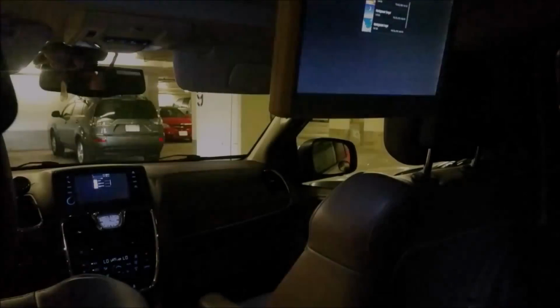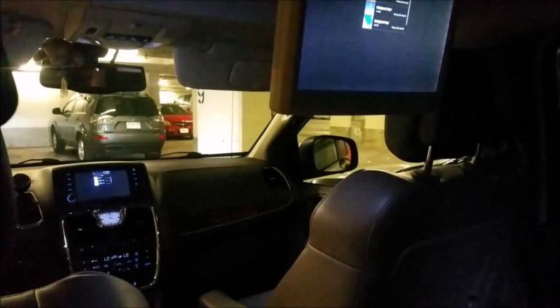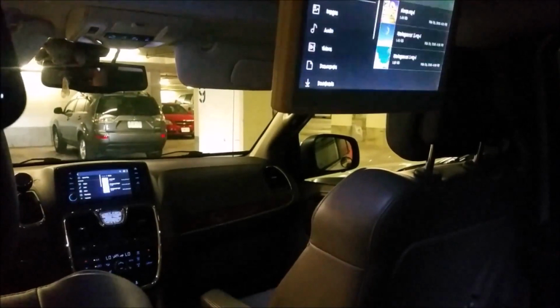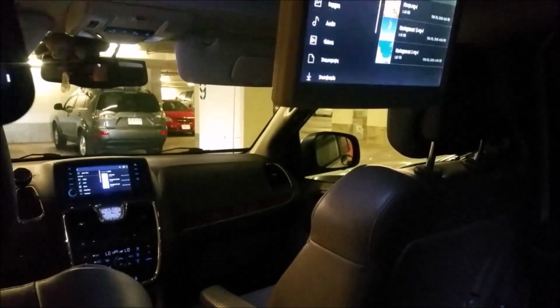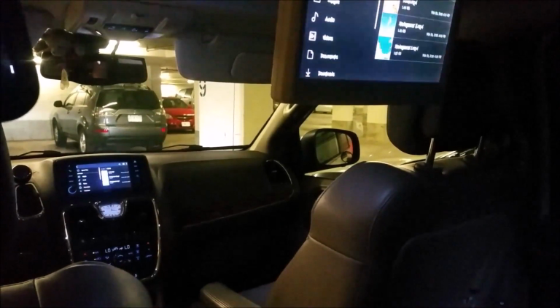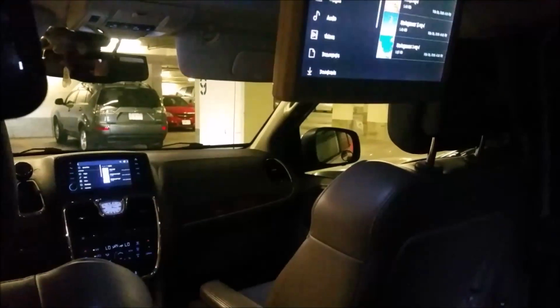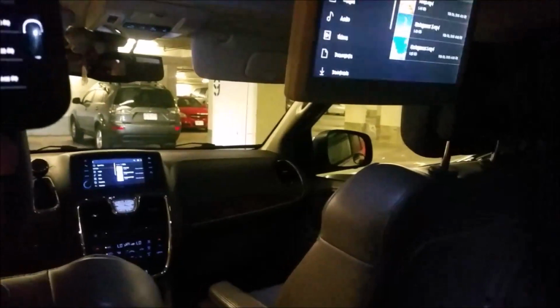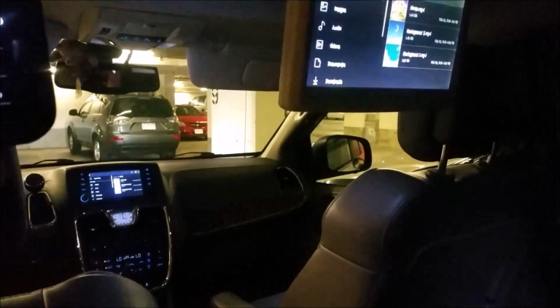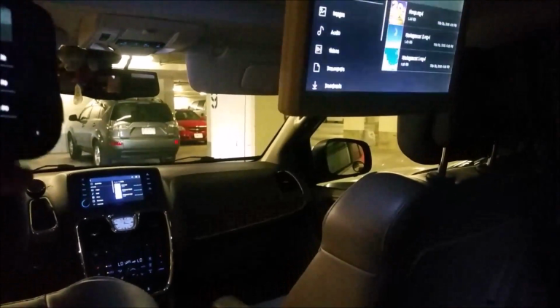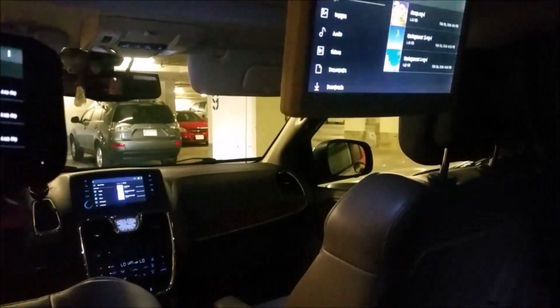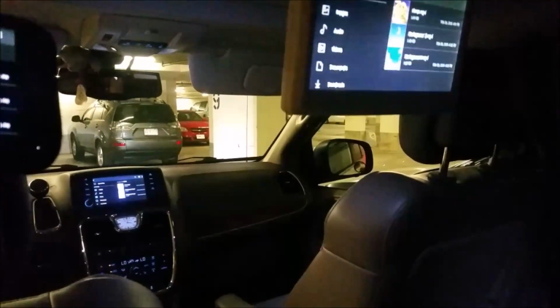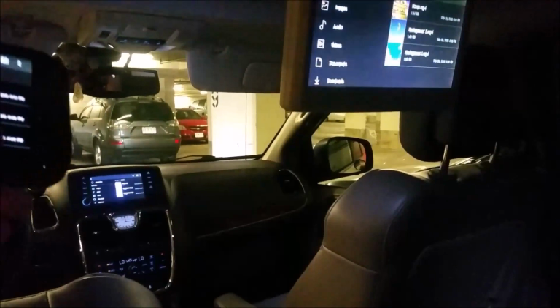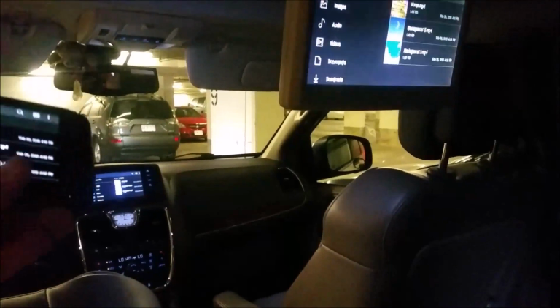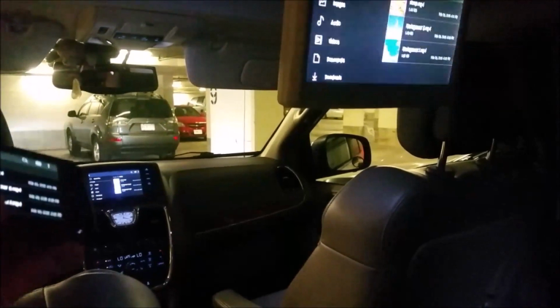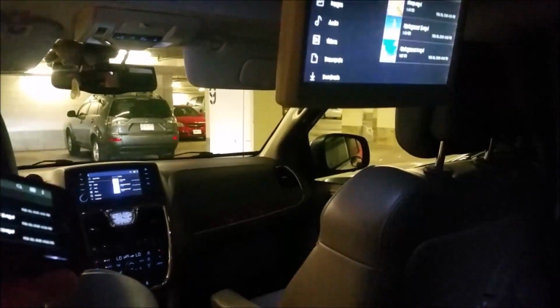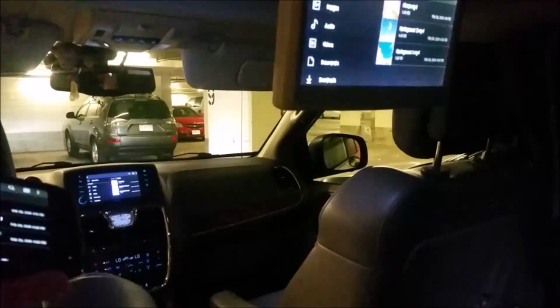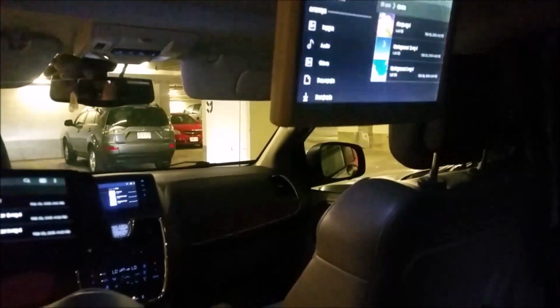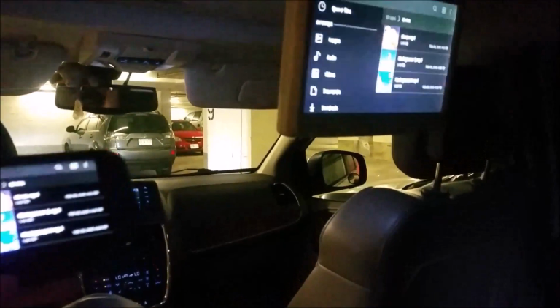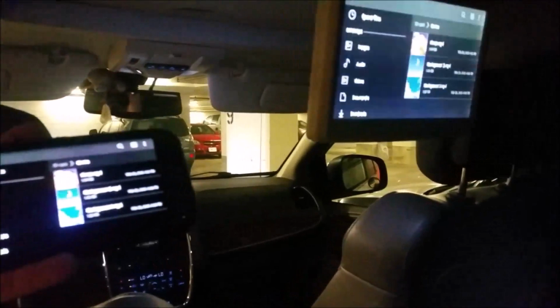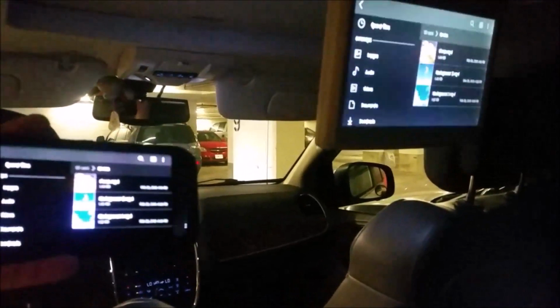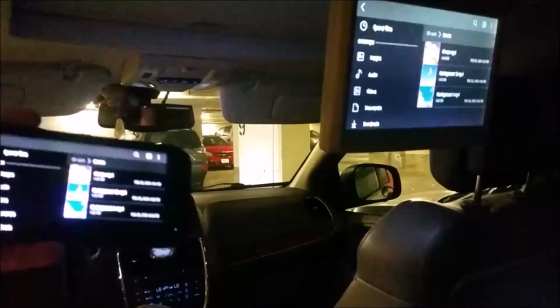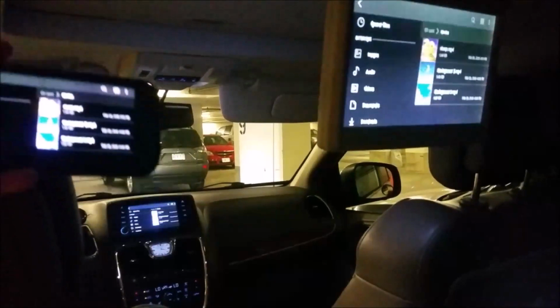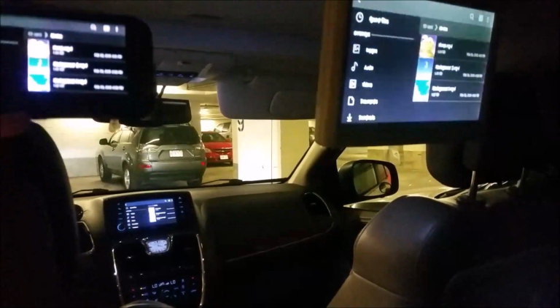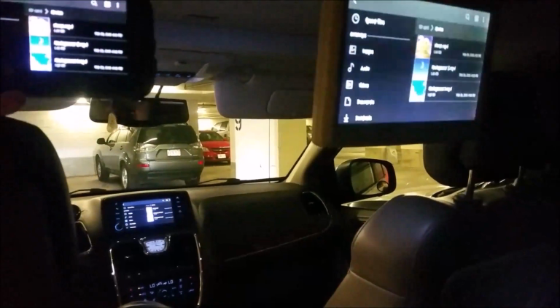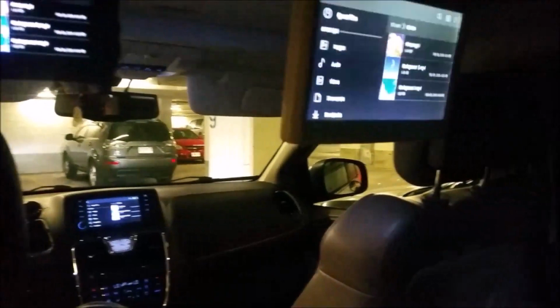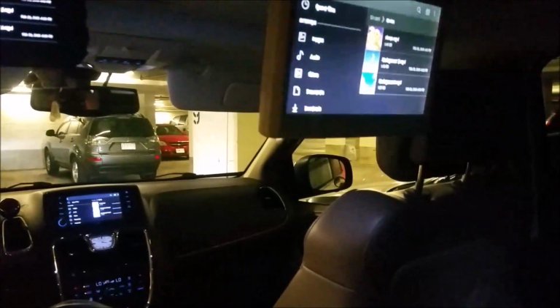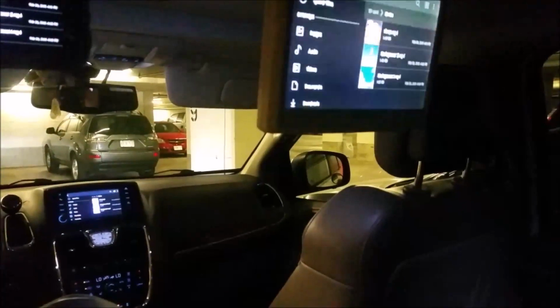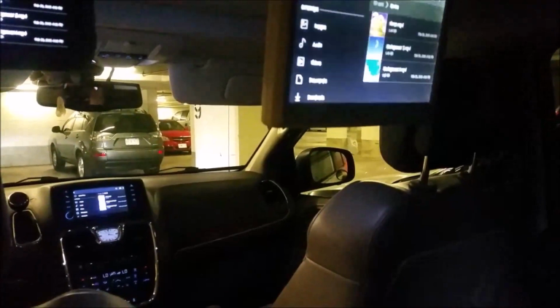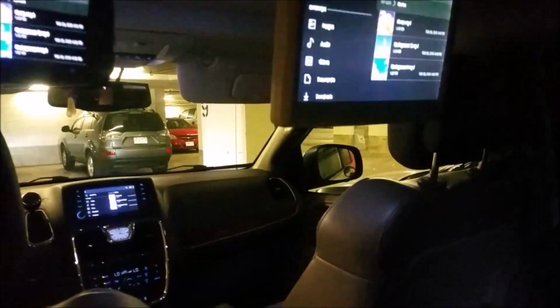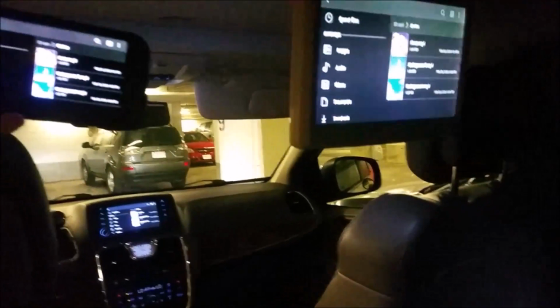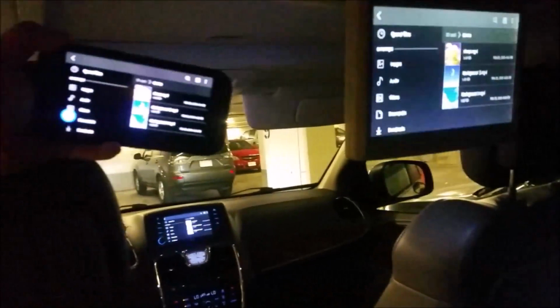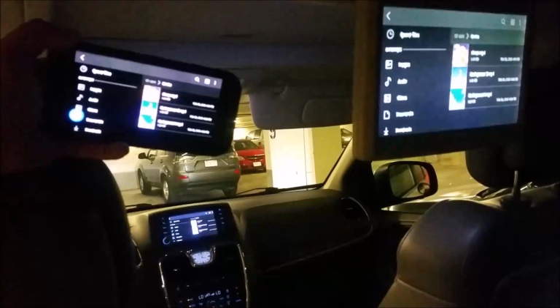Good day everybody. Today I'm going to show you how you can screen mirror your phone to your car.